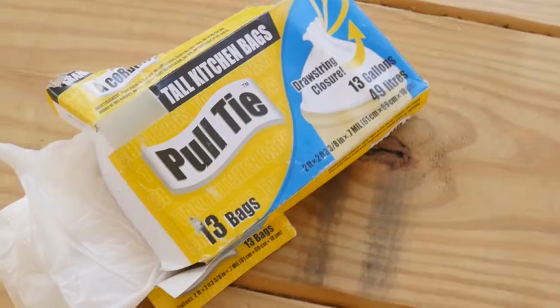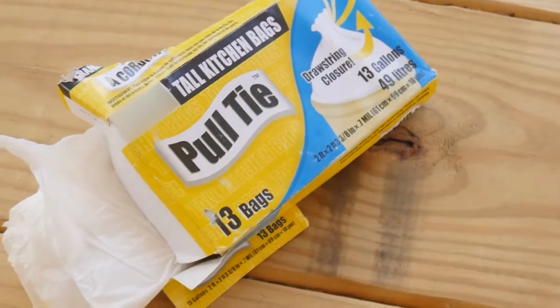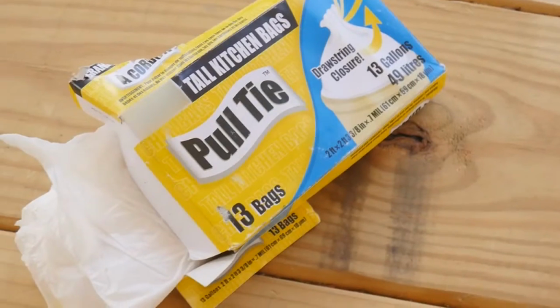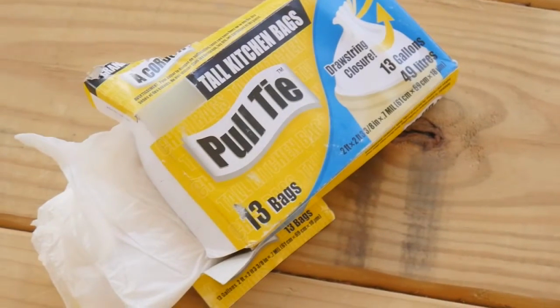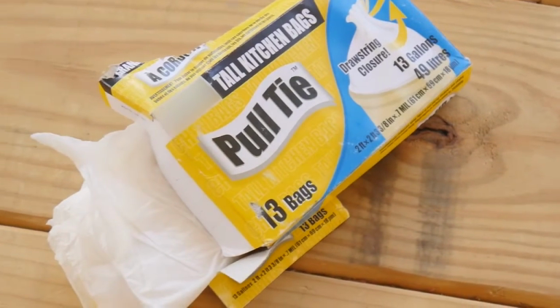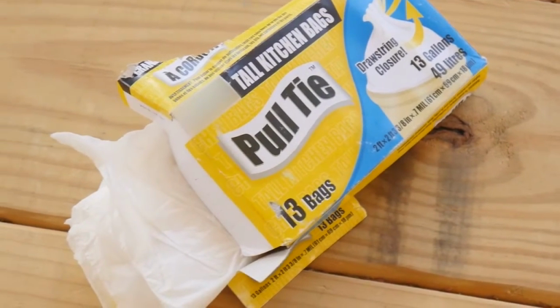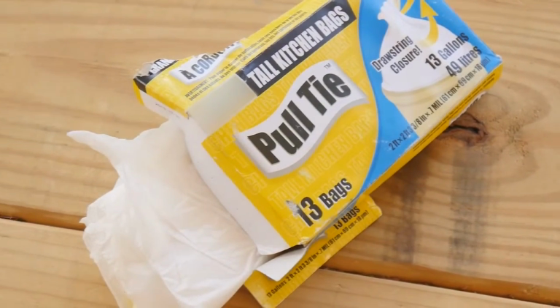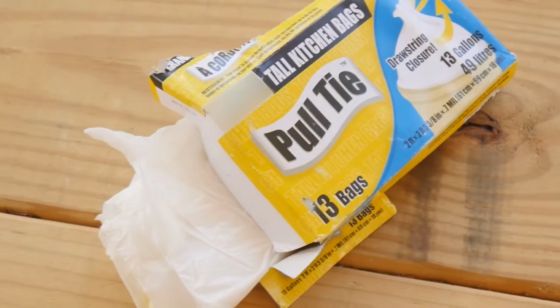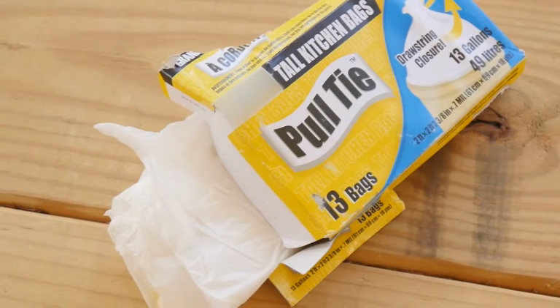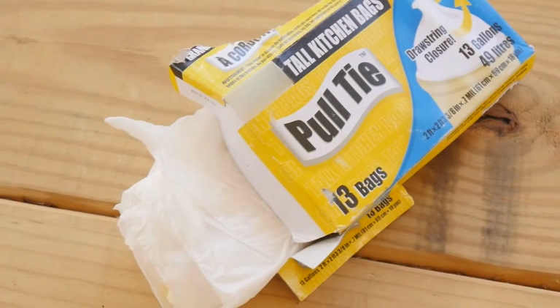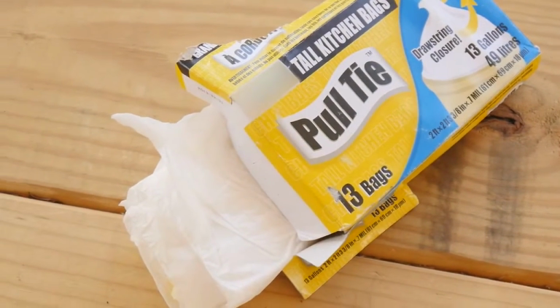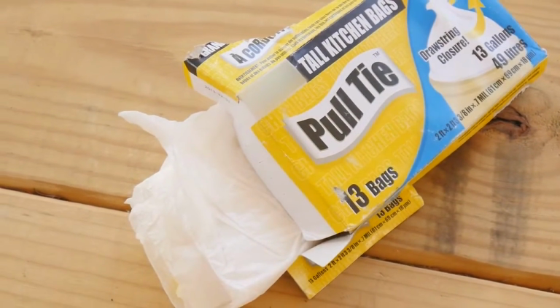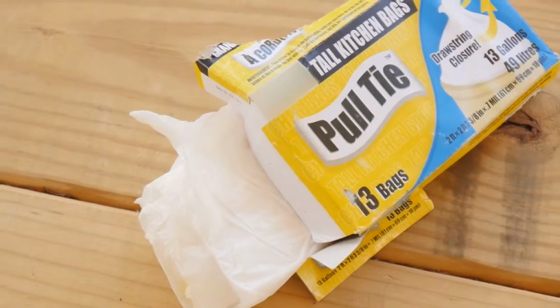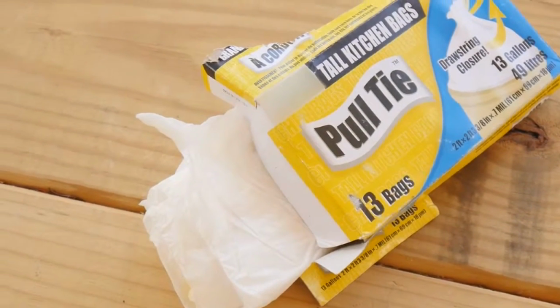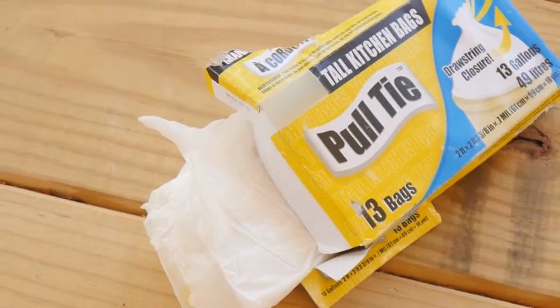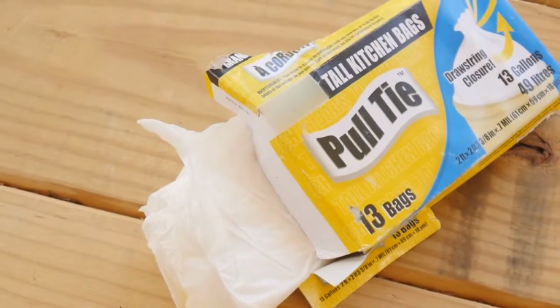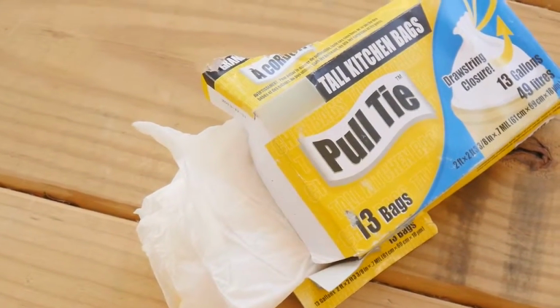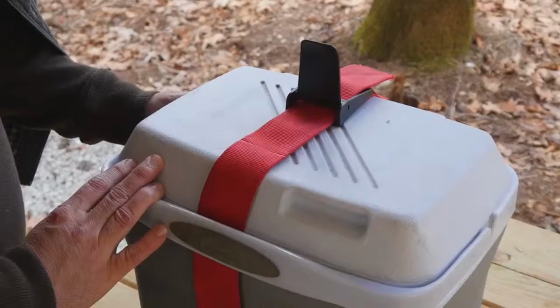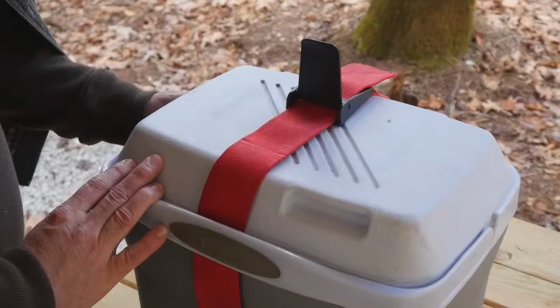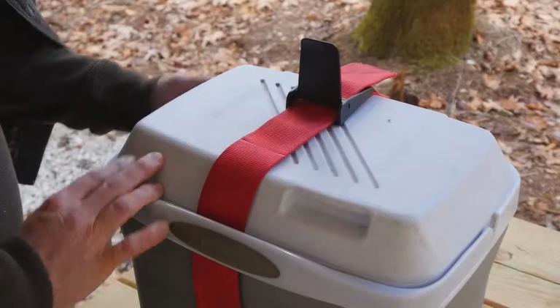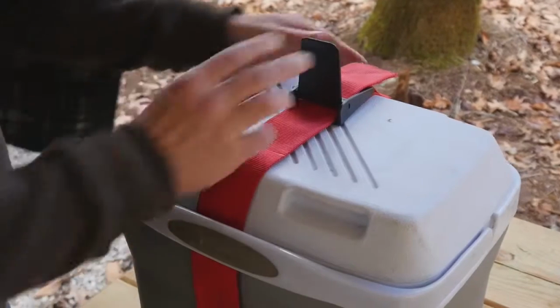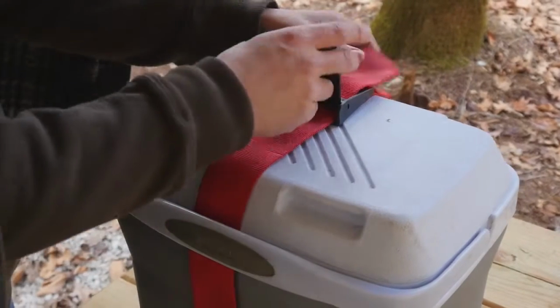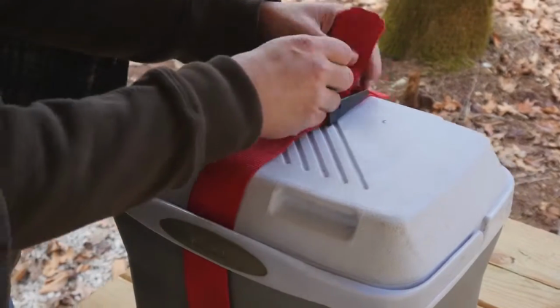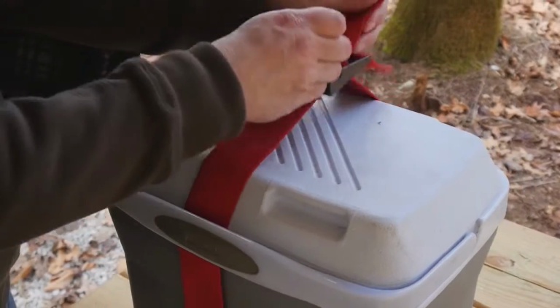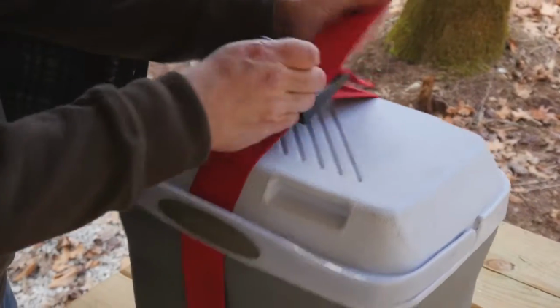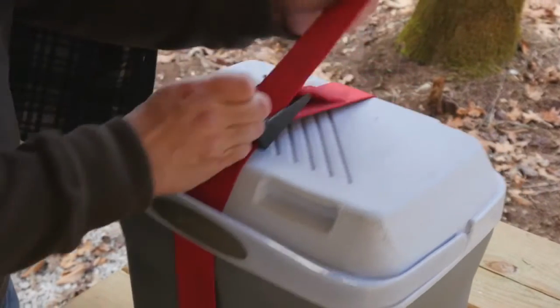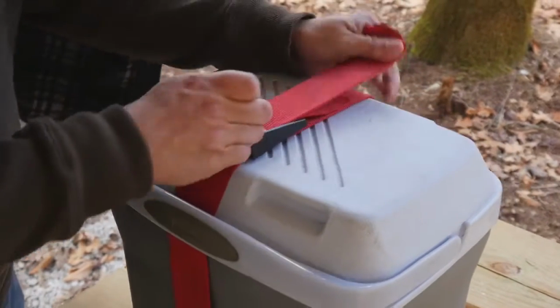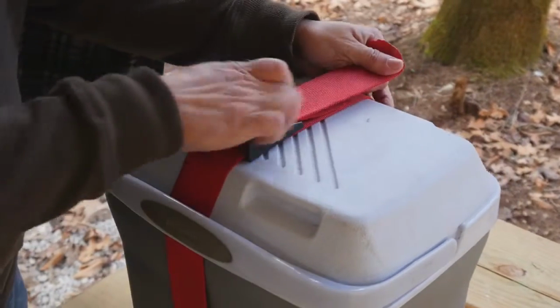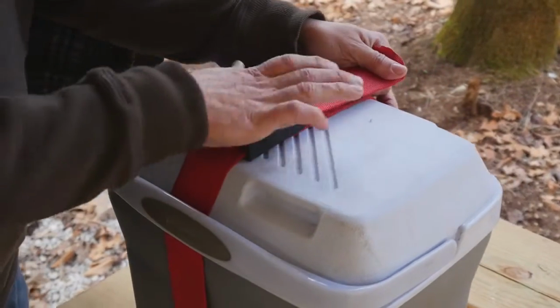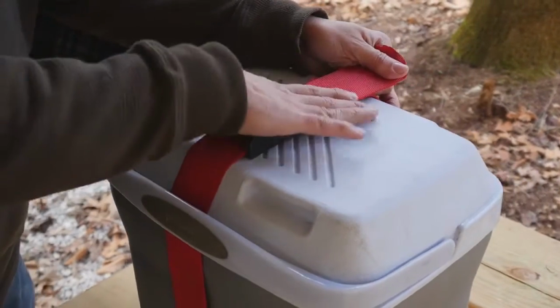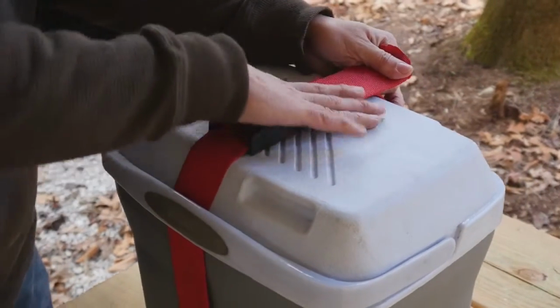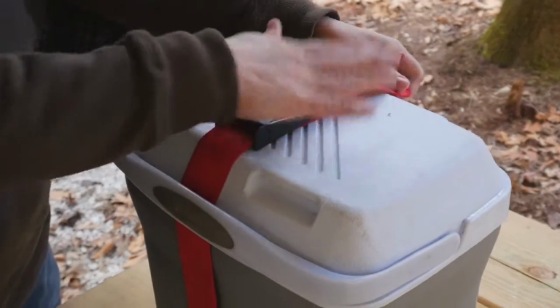Bring a trash bag or two so you can take out any trash you create during the day. Secure the lid on your ice chest so ice and drinks don't spill.